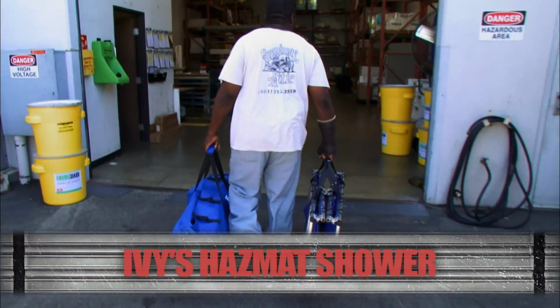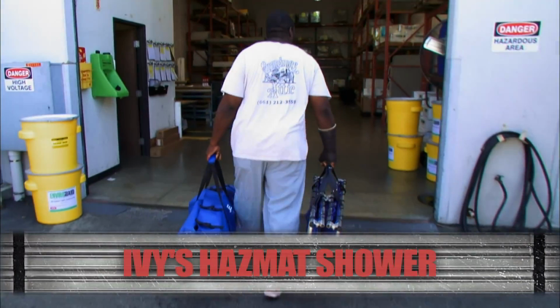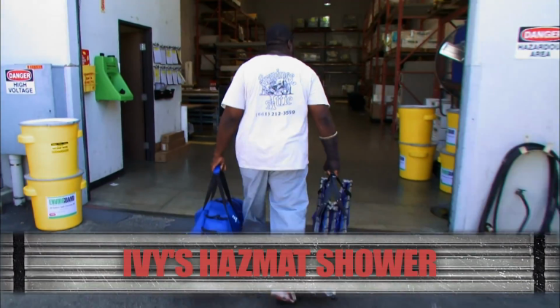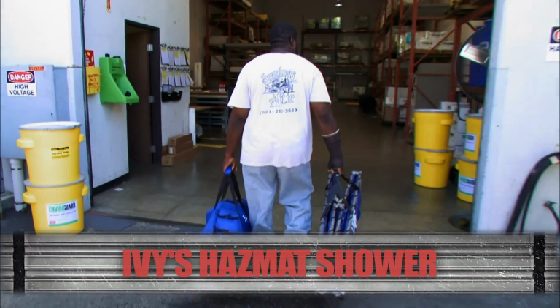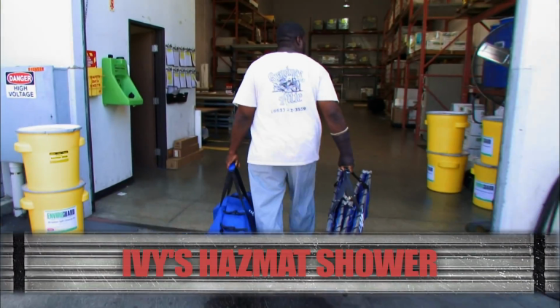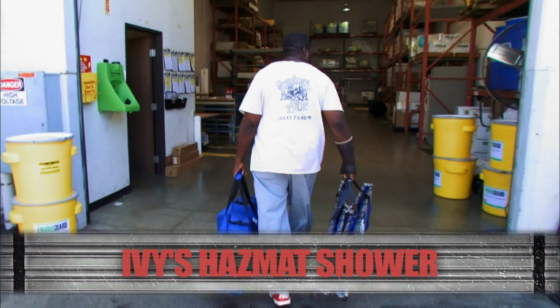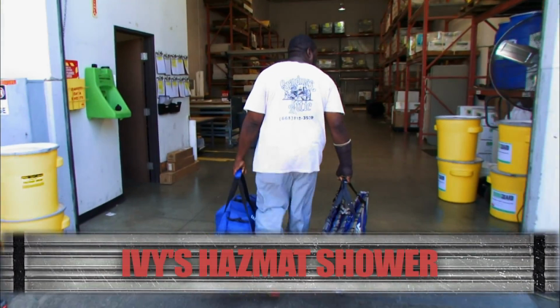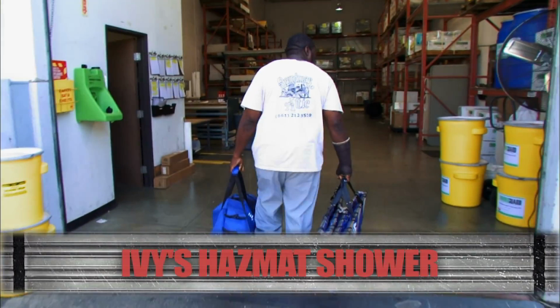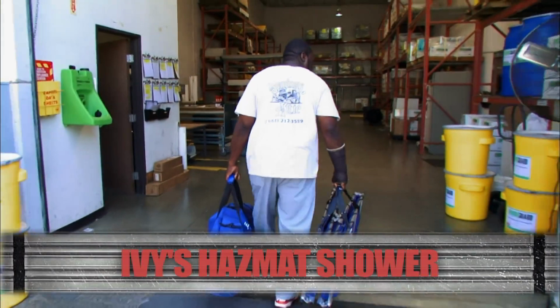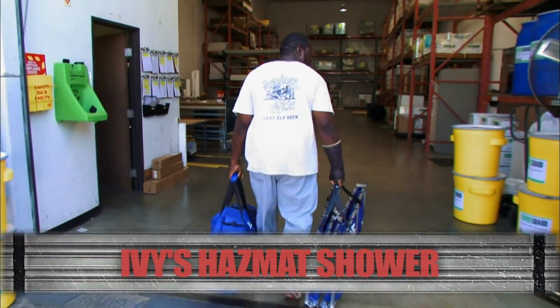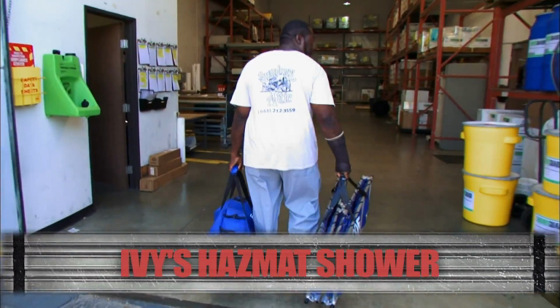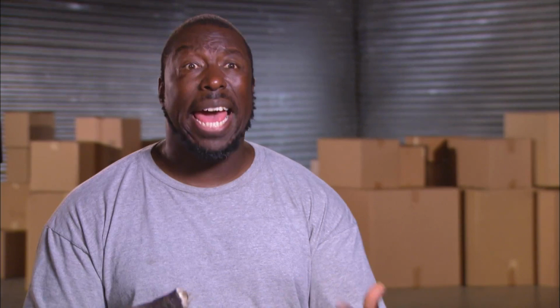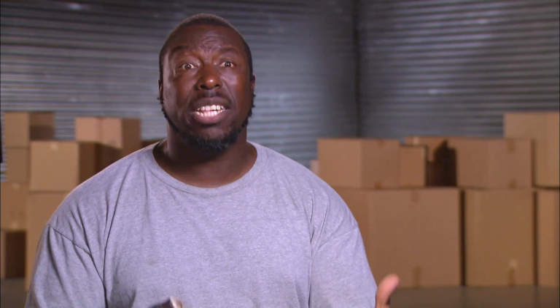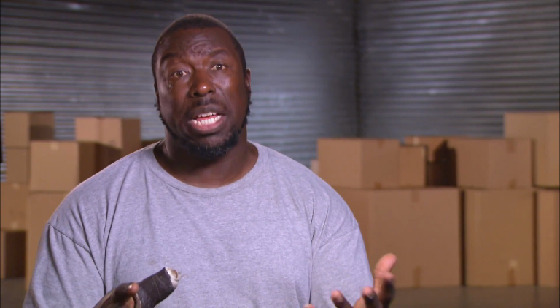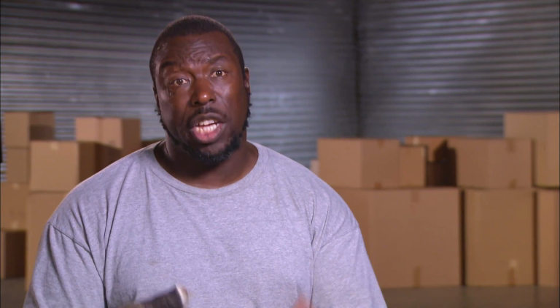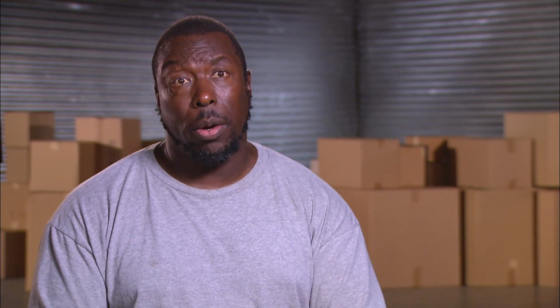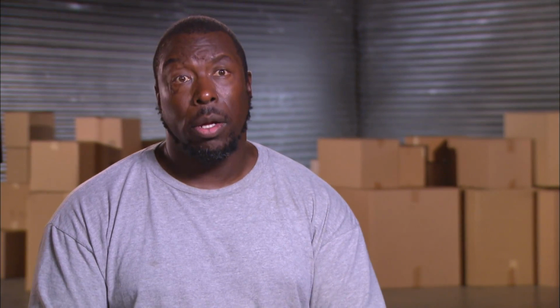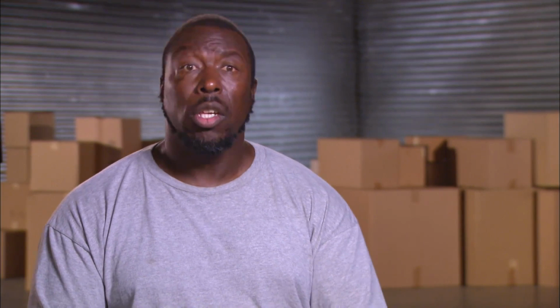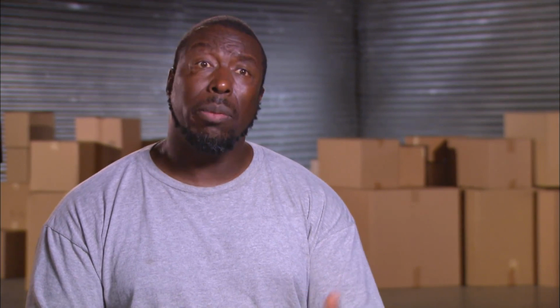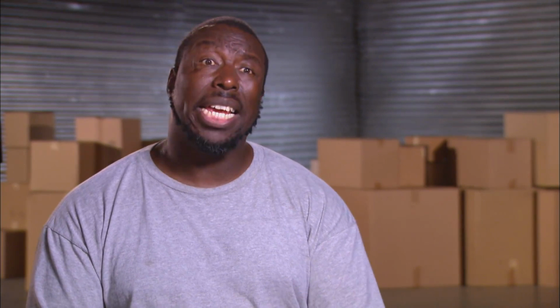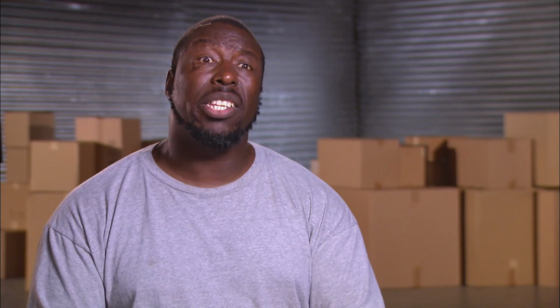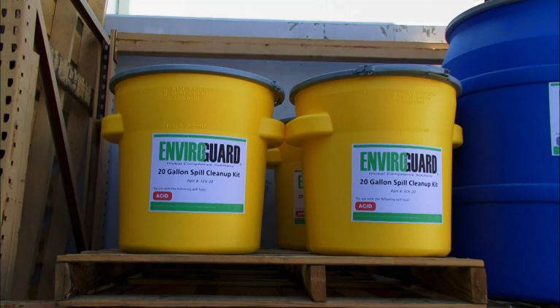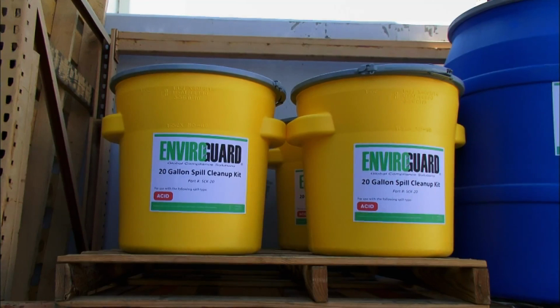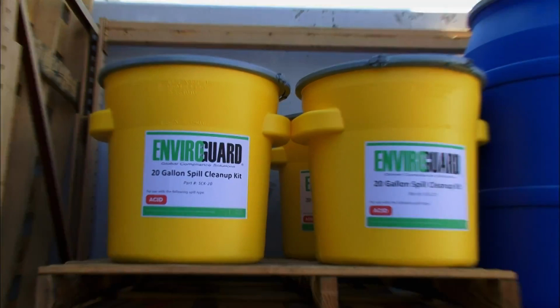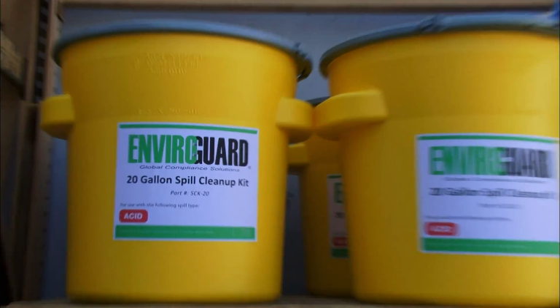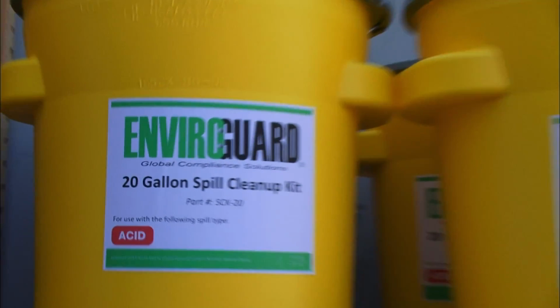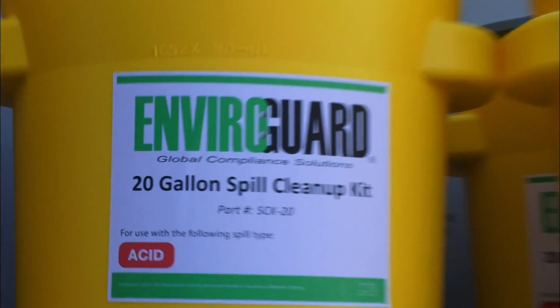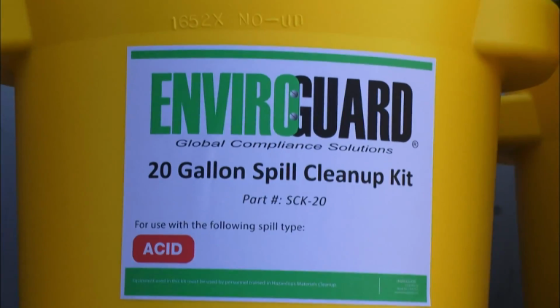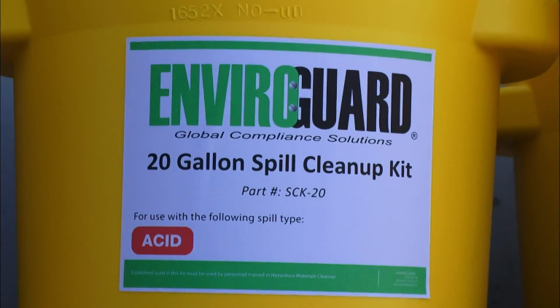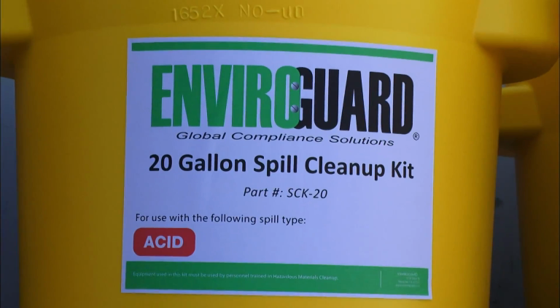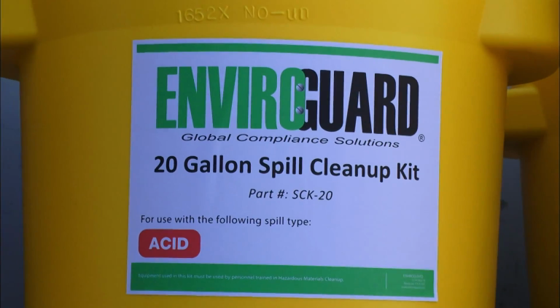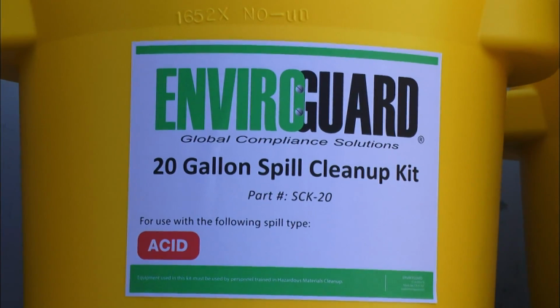Hello. I figured out I have a hazmat shower, so I'm taking it to EnviroGuard to find out a little bit more.